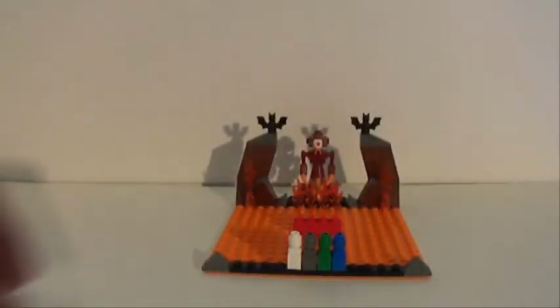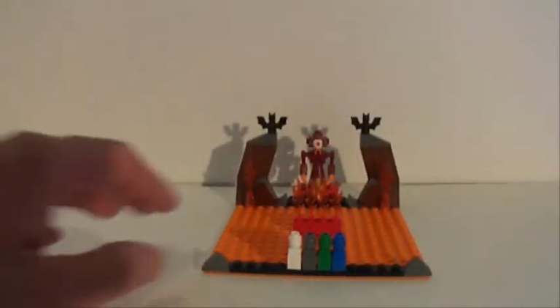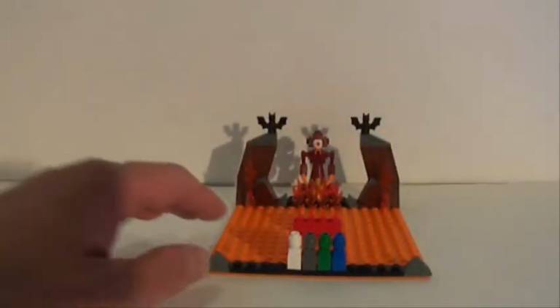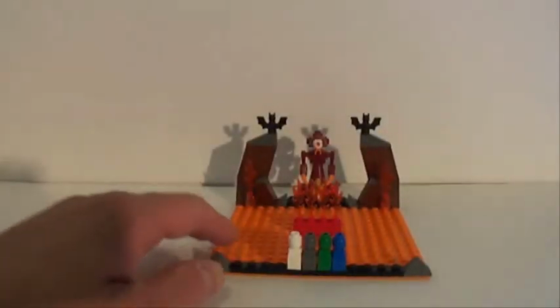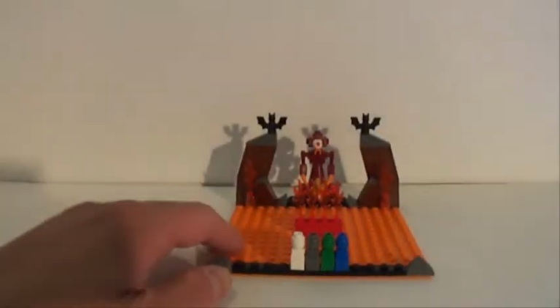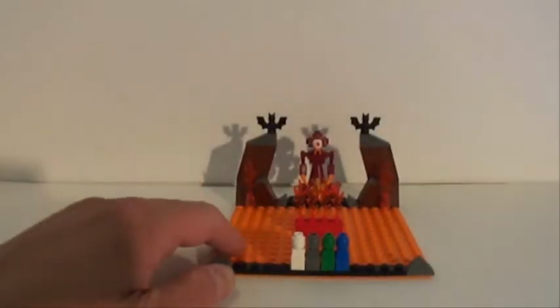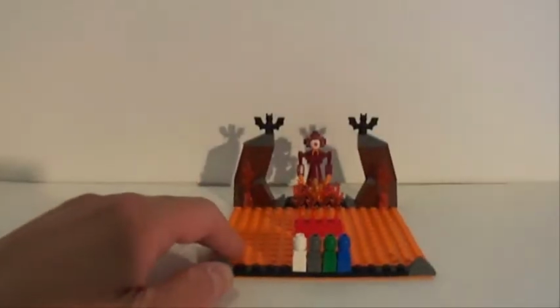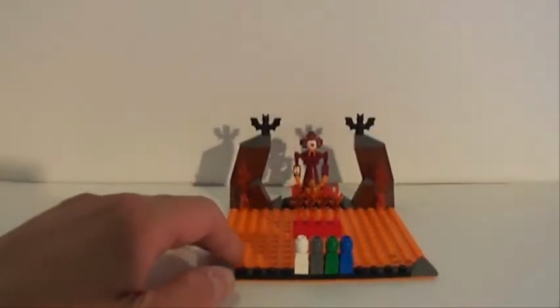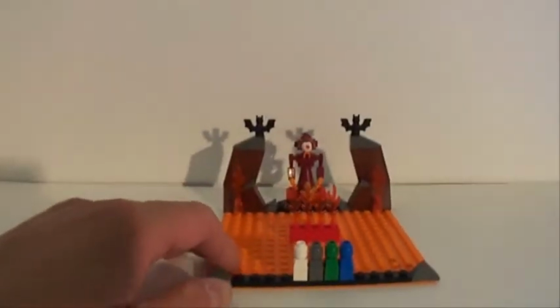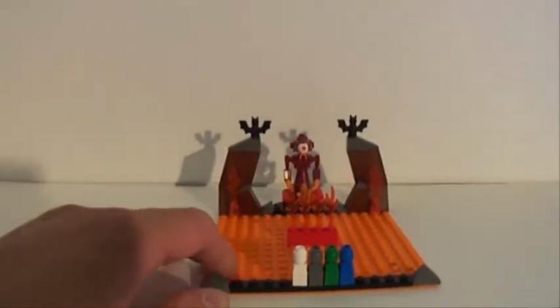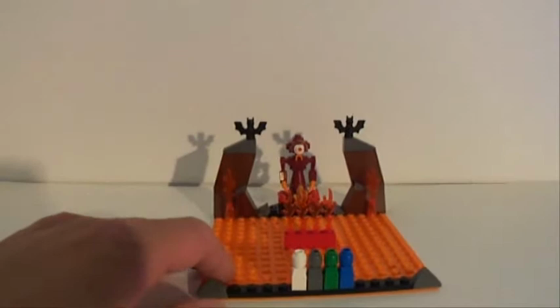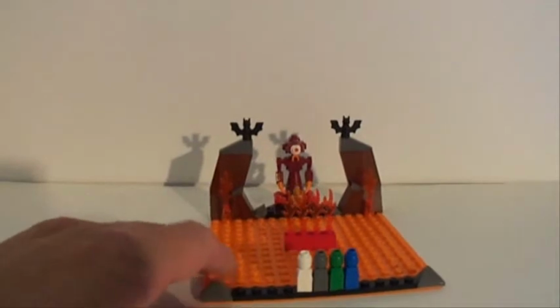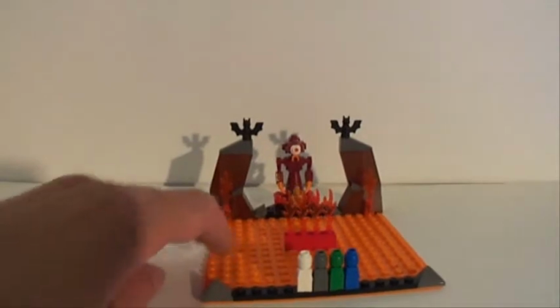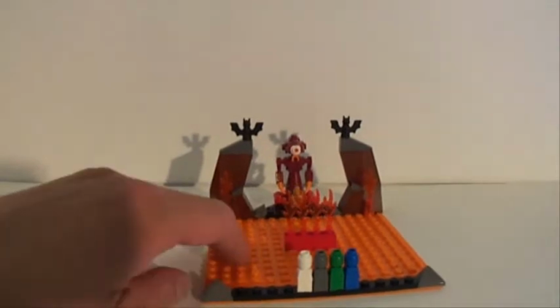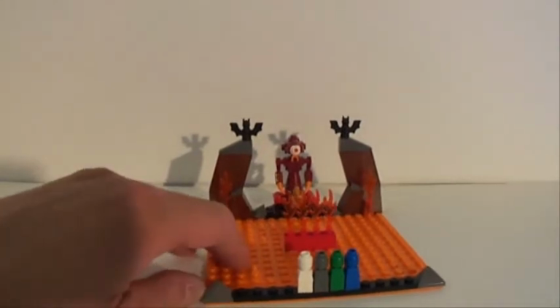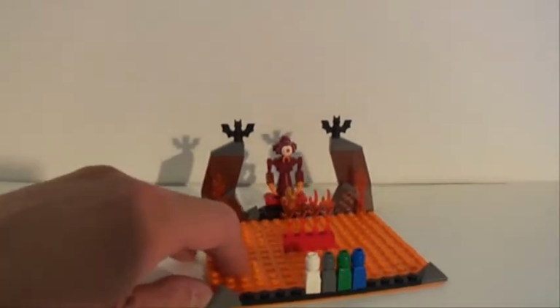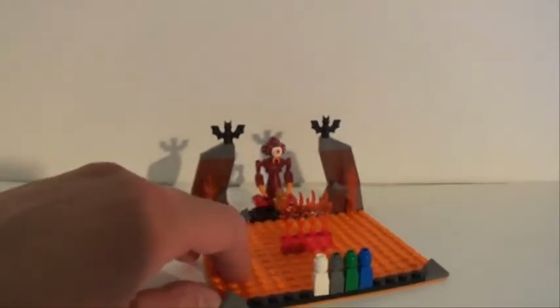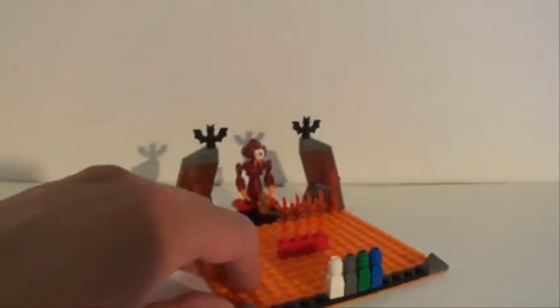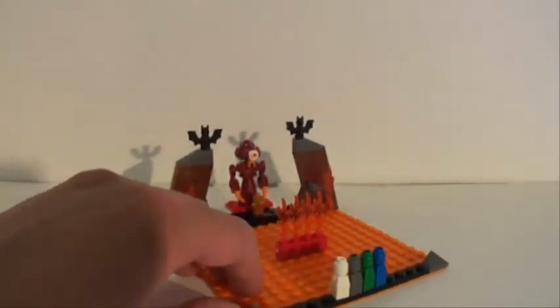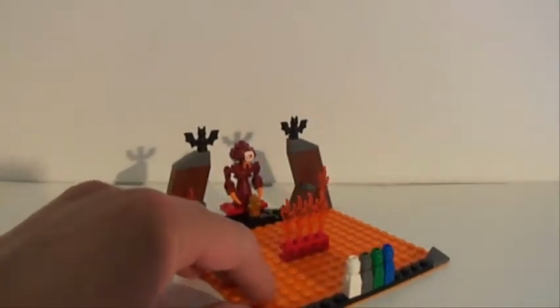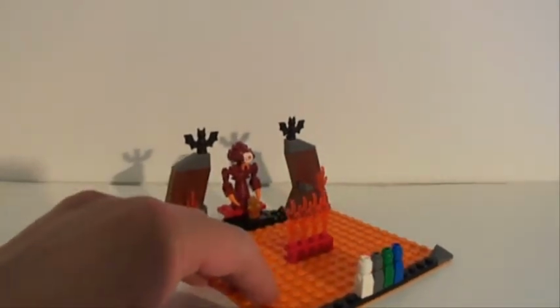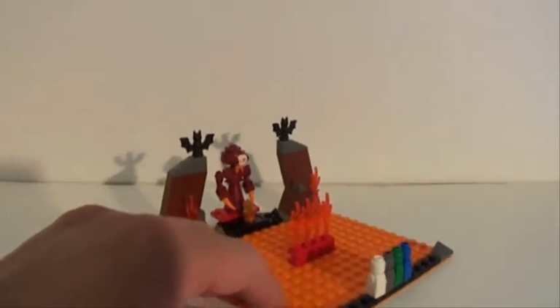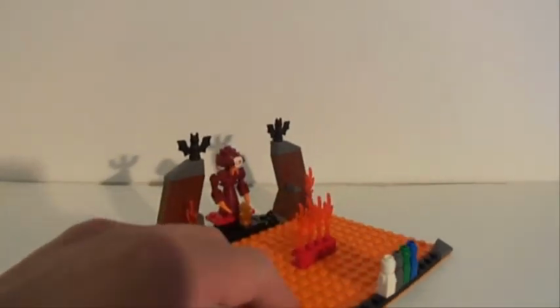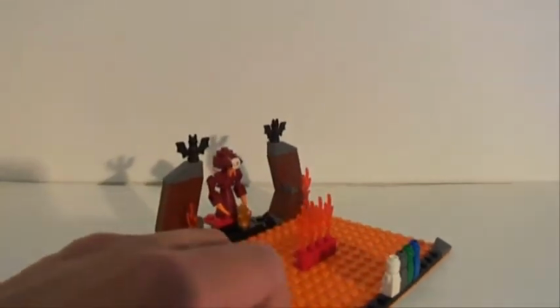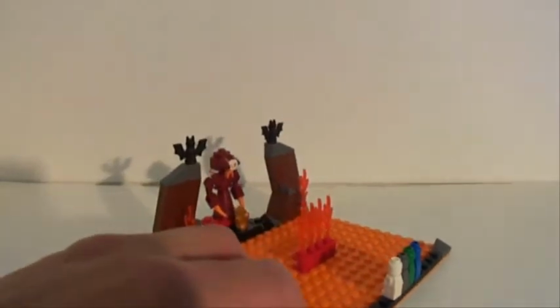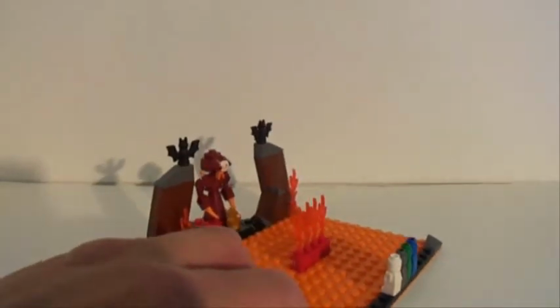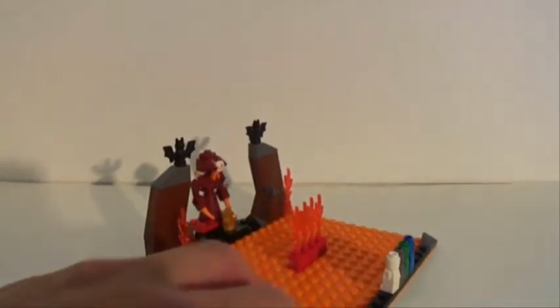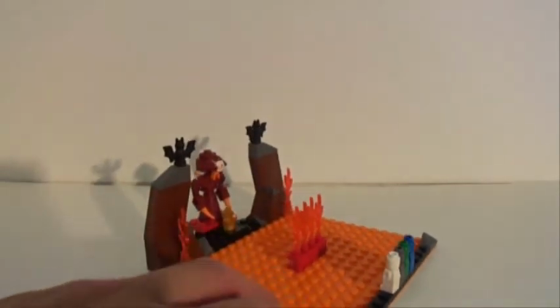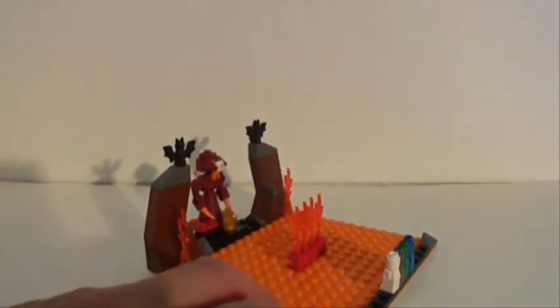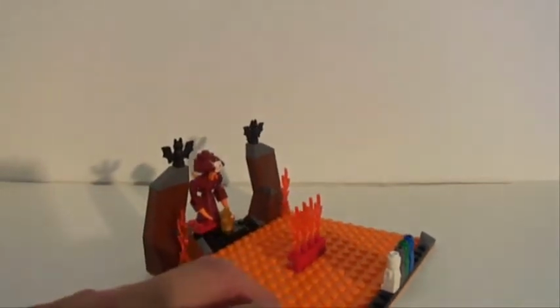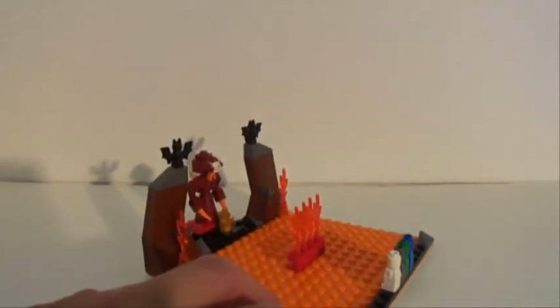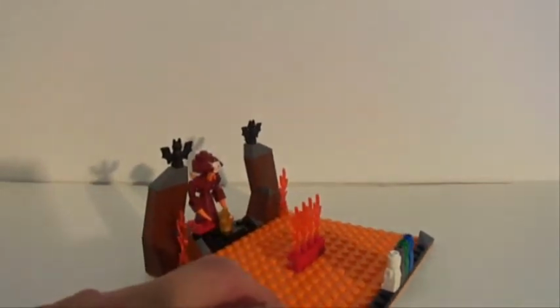Here's what the game looks like all set up. It really only takes like two minutes to do this — it's very, very basic.